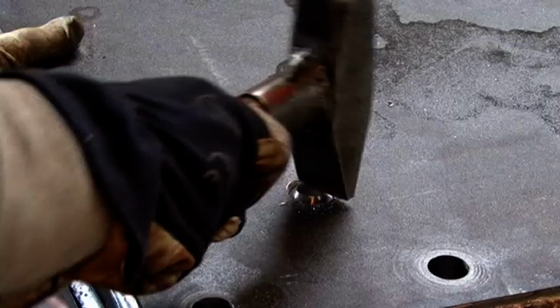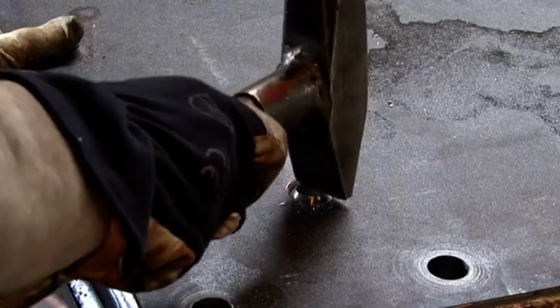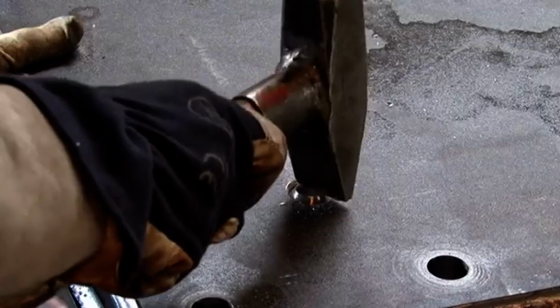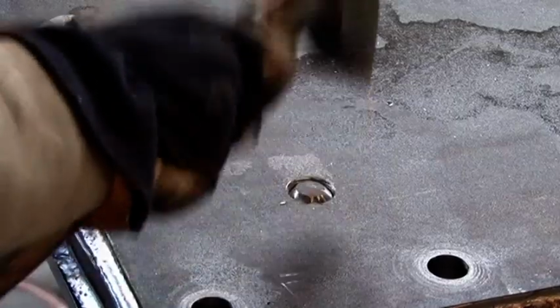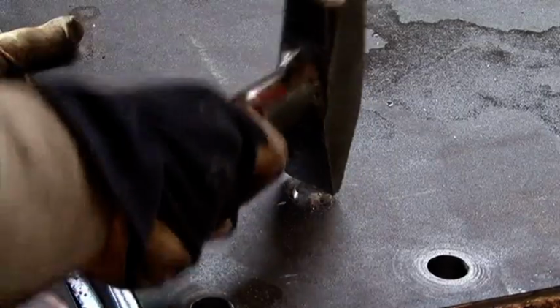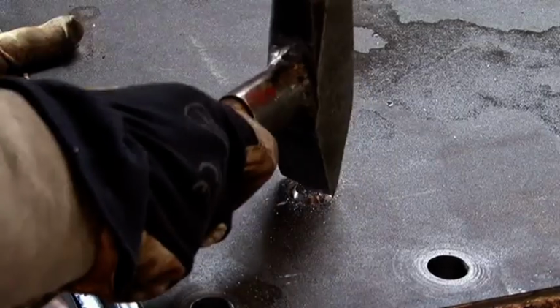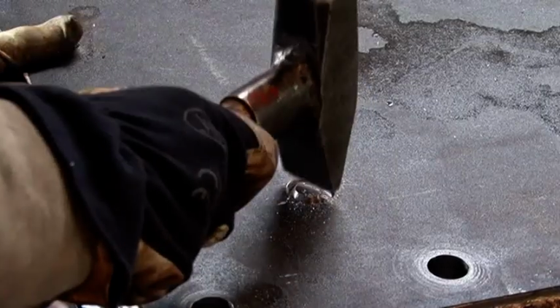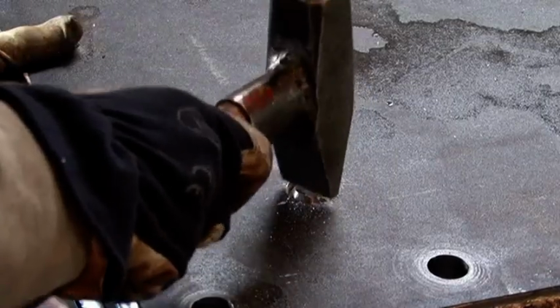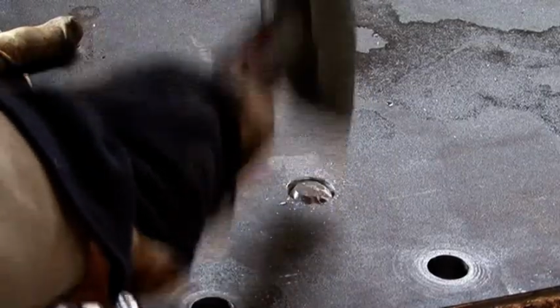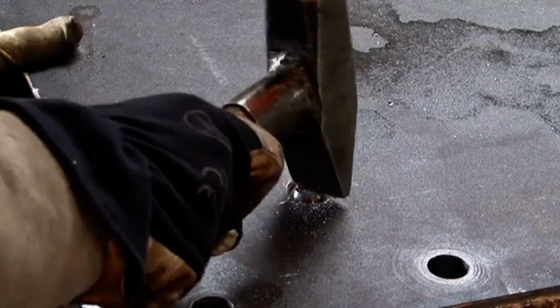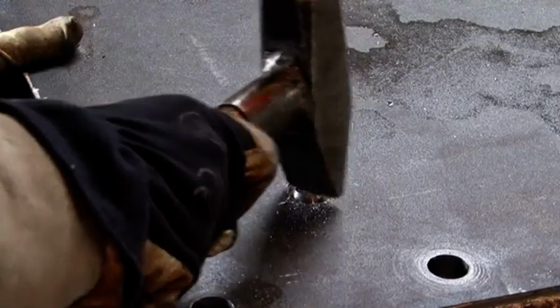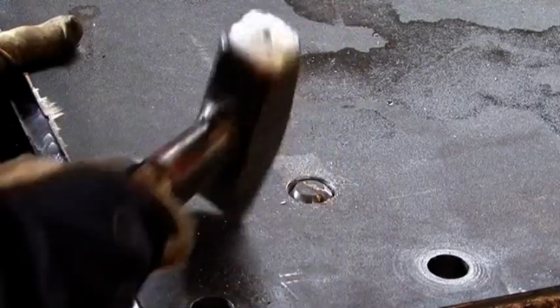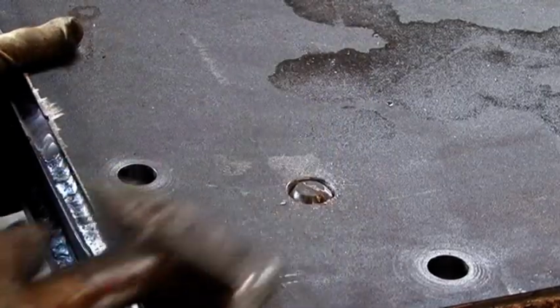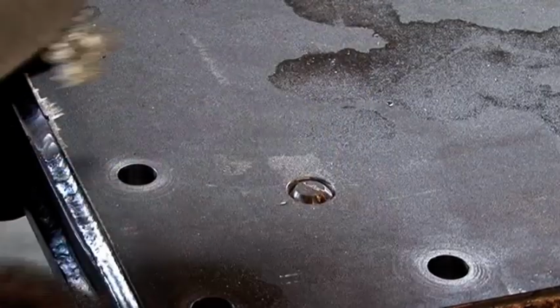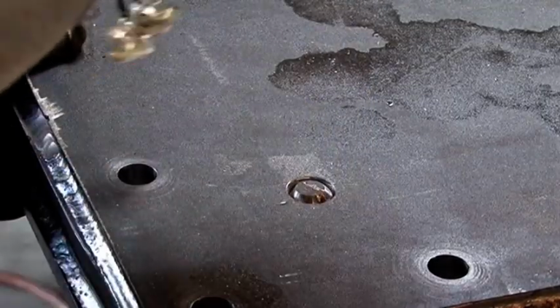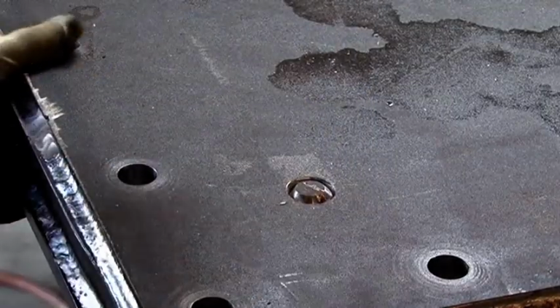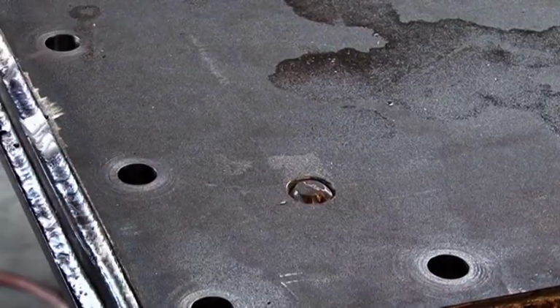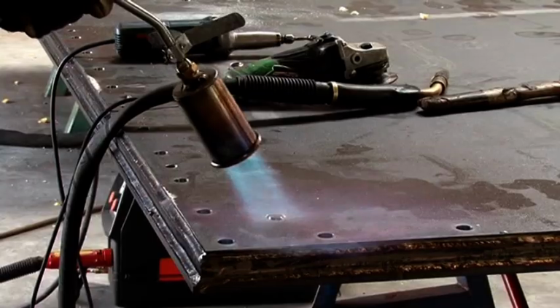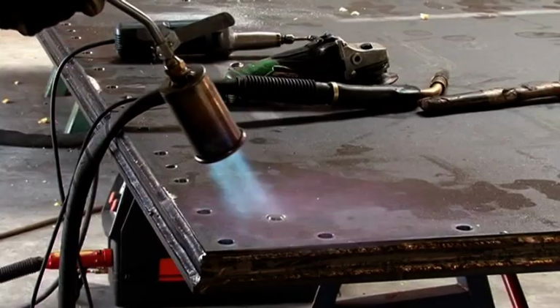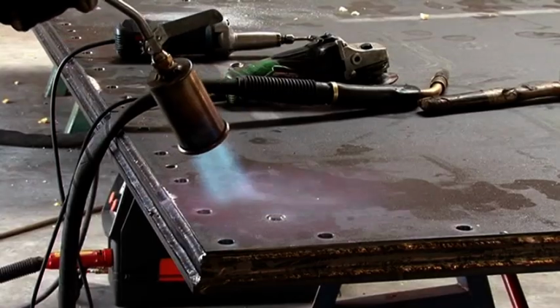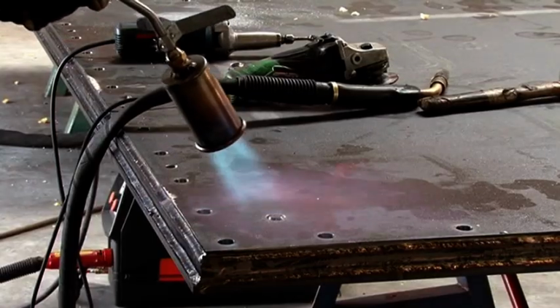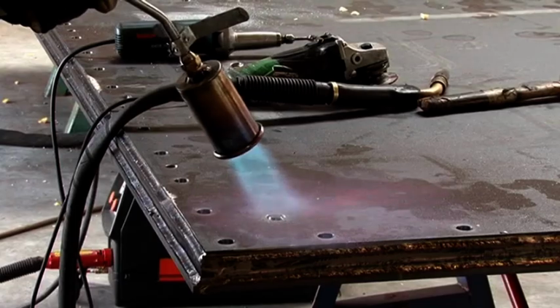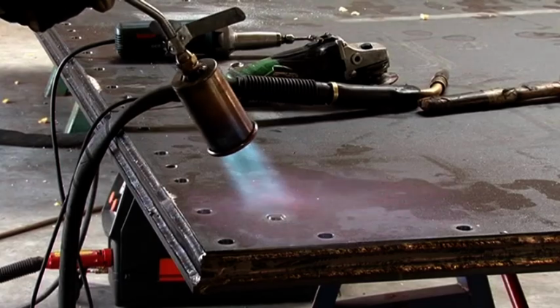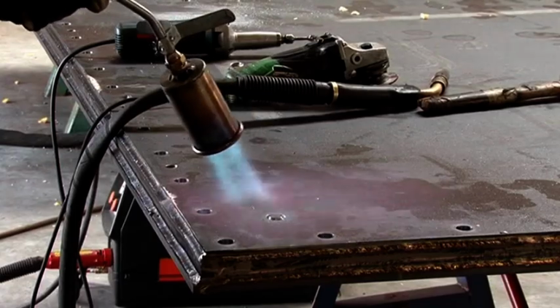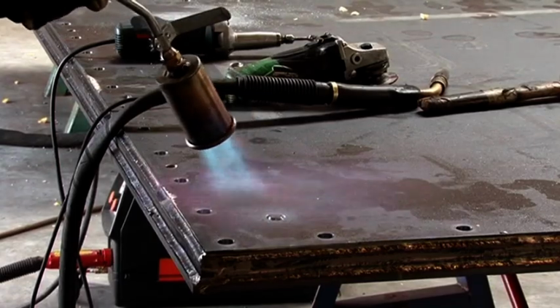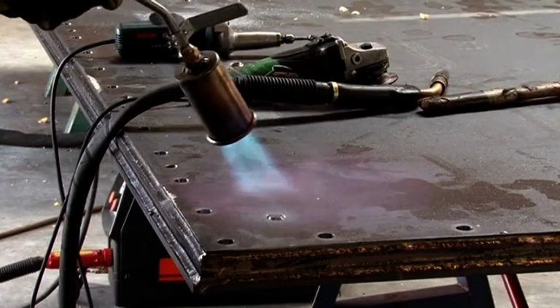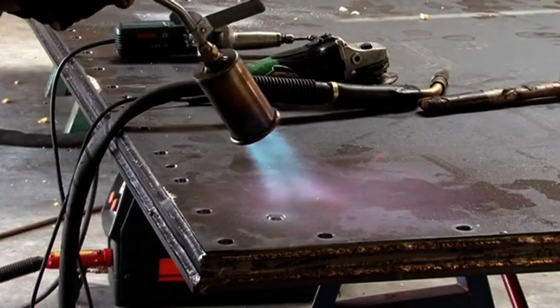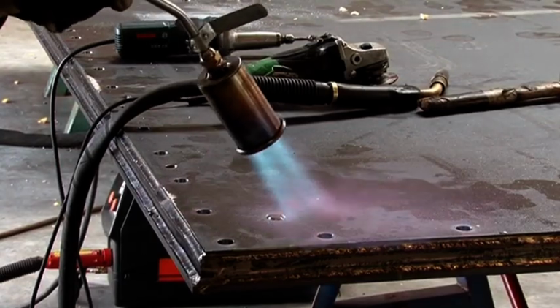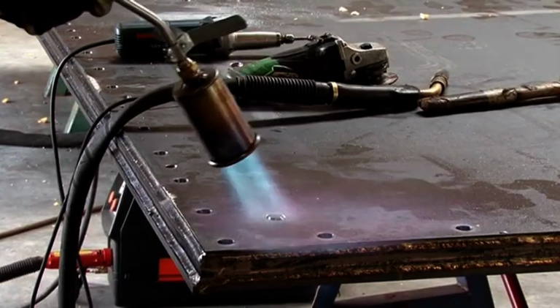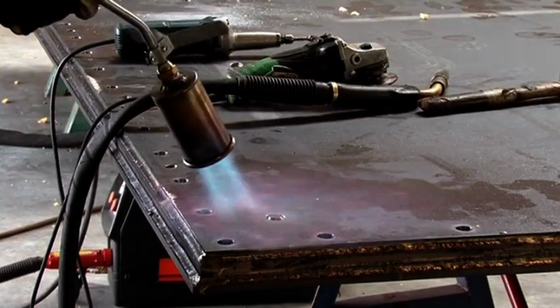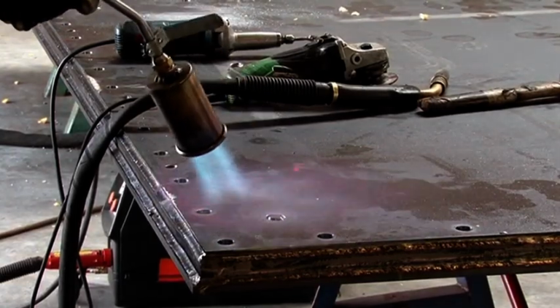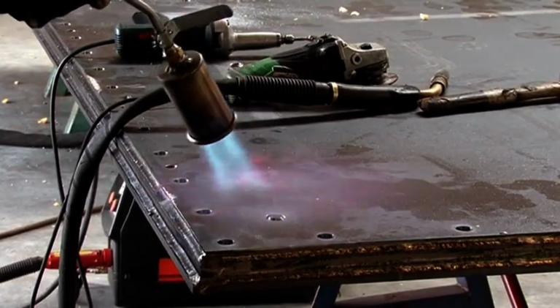After the drilling process, plugs are welded into the injection and vent holes to finish the SPS panel.